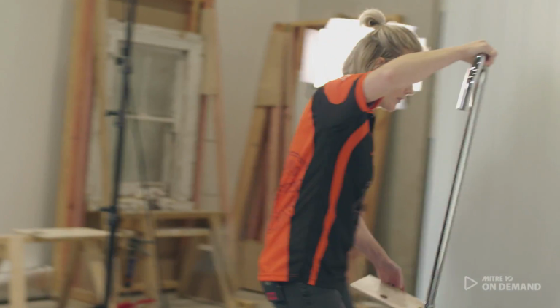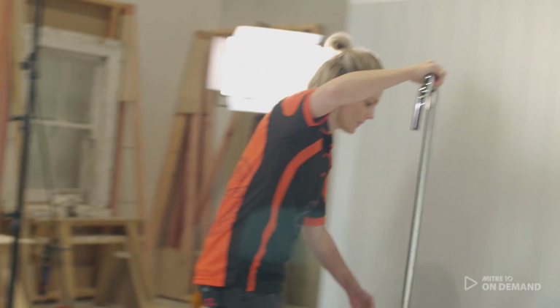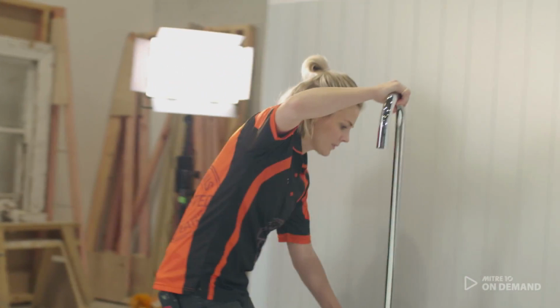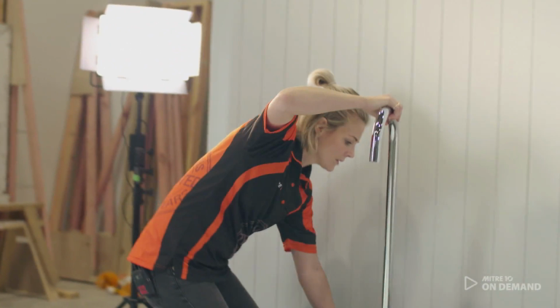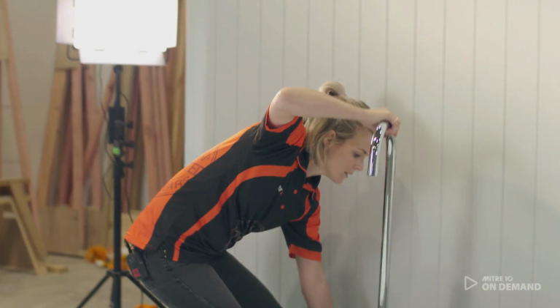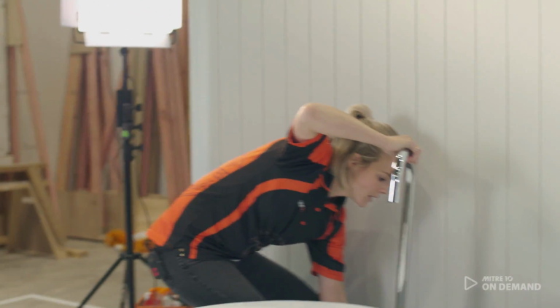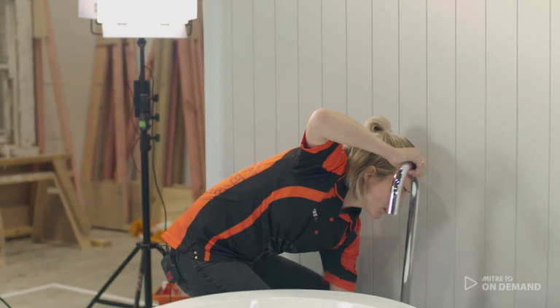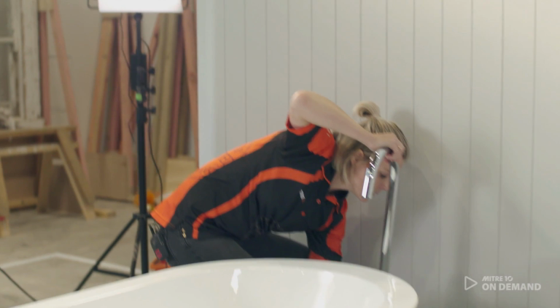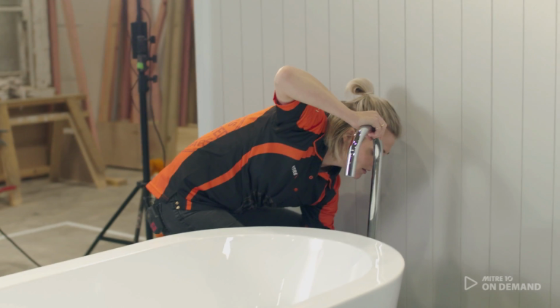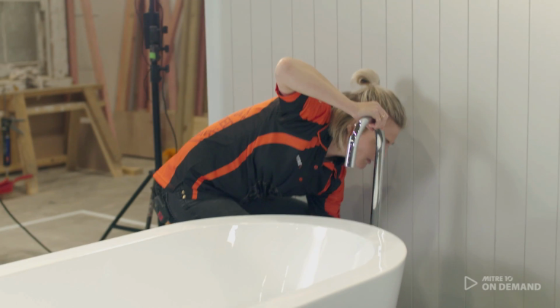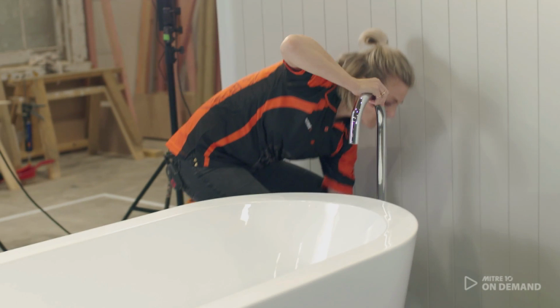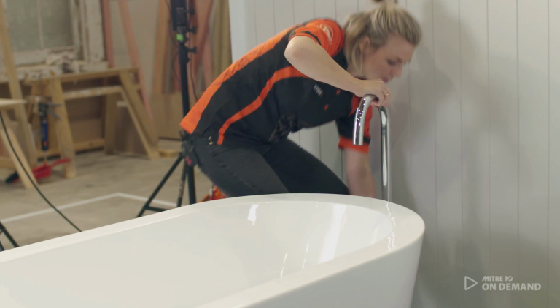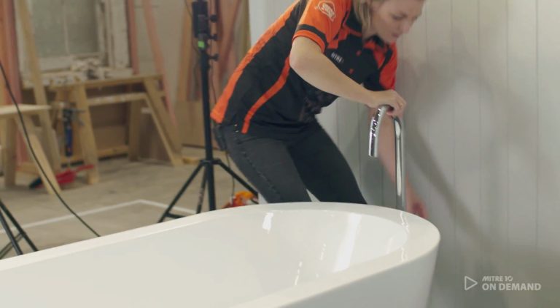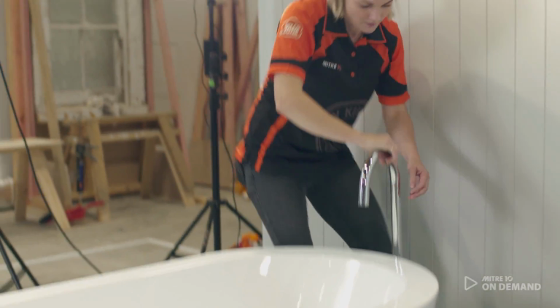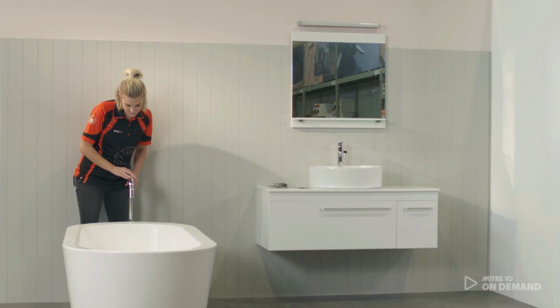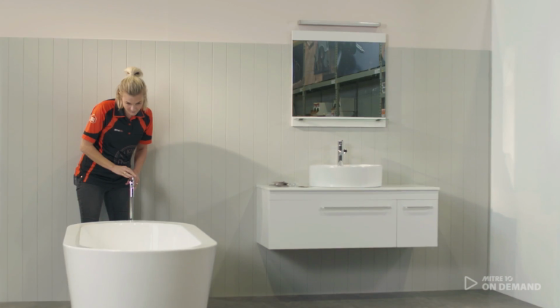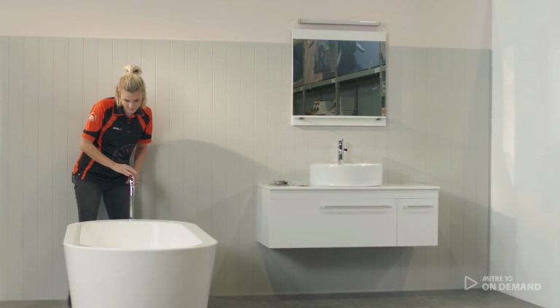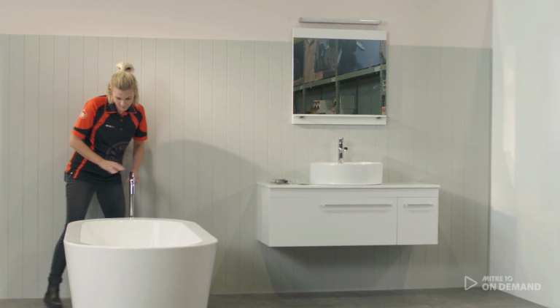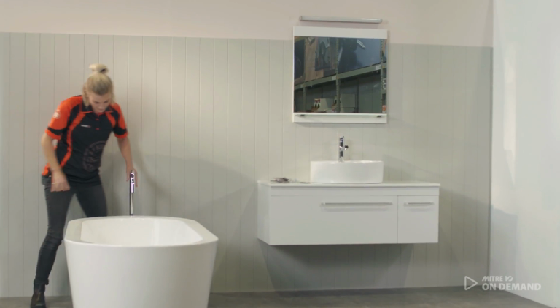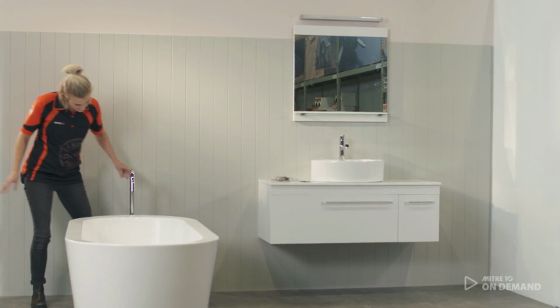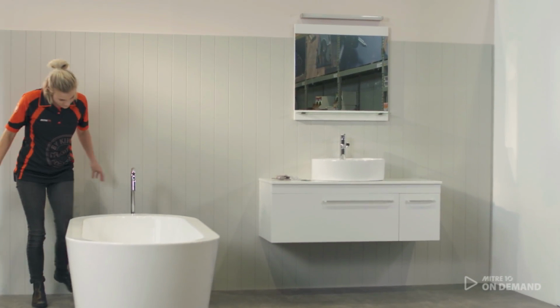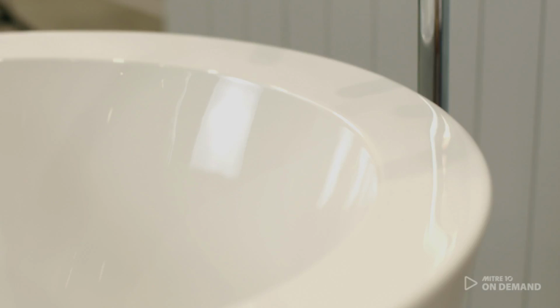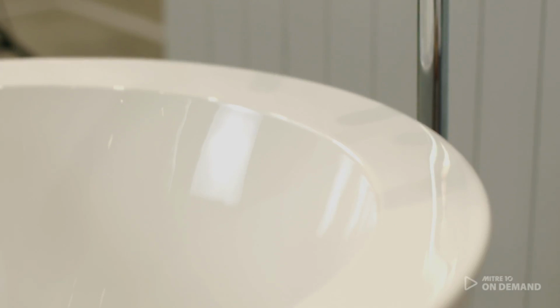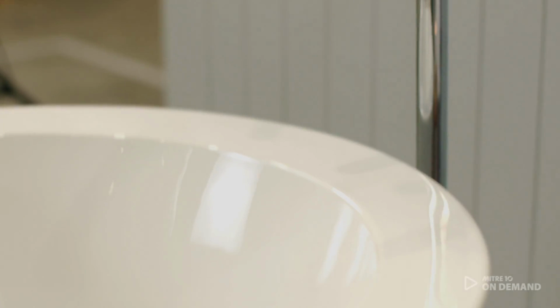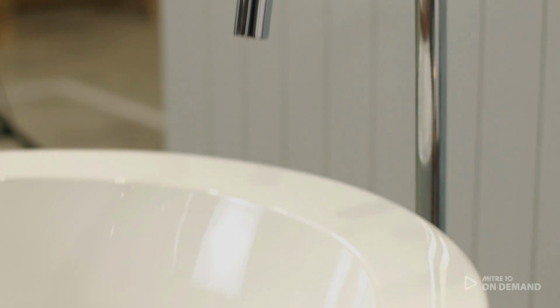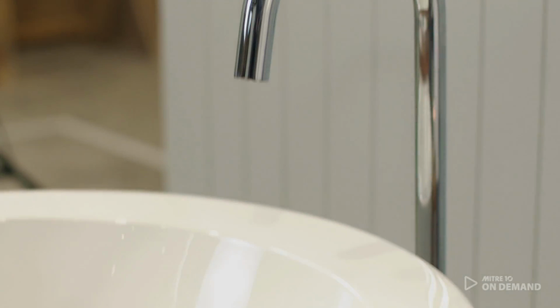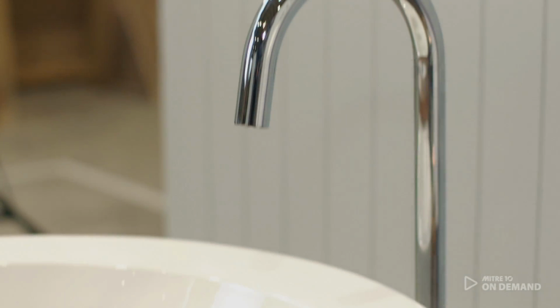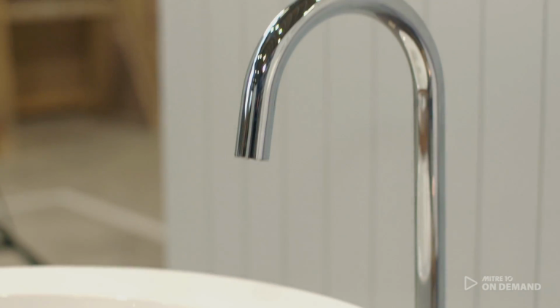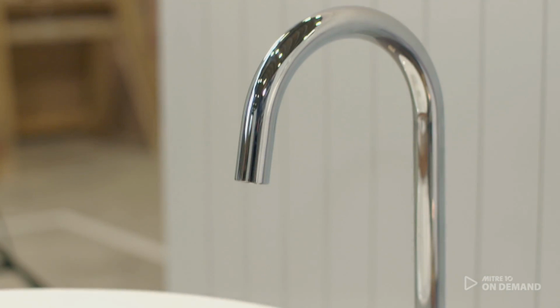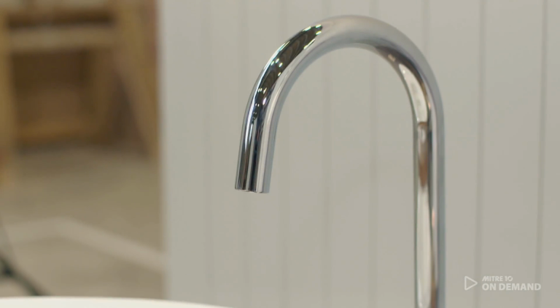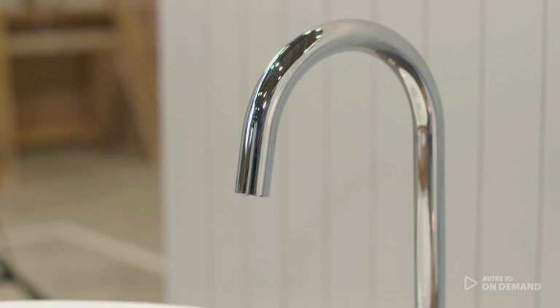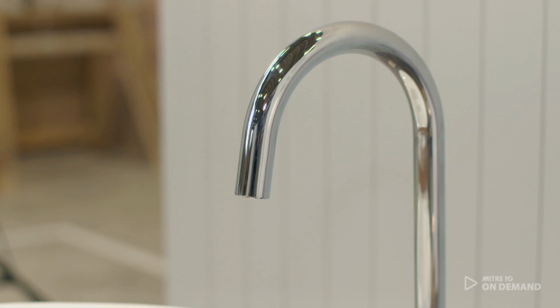Something a little bit different — a freestanding bath spout. It has a very grand feel to it and I think it works so well.